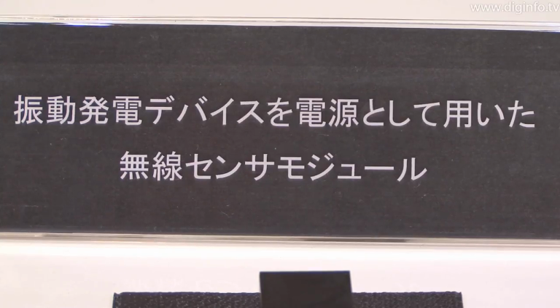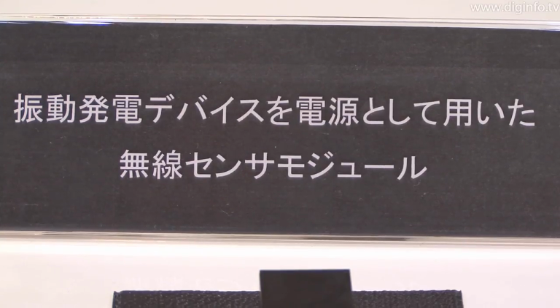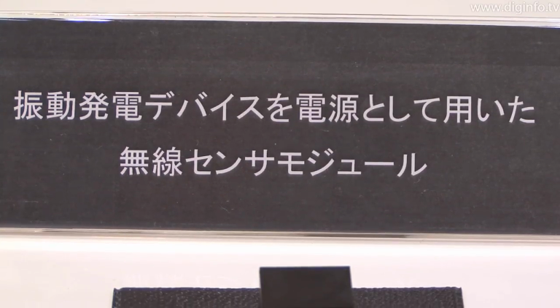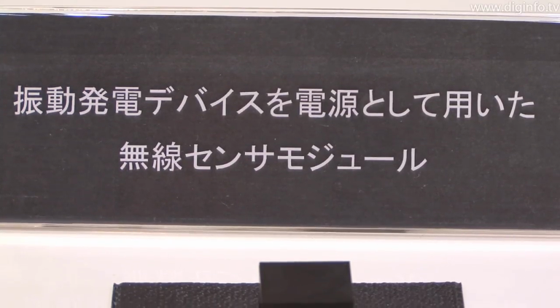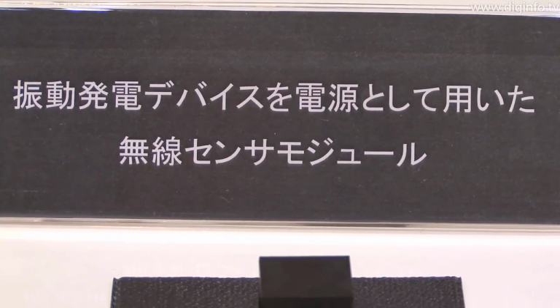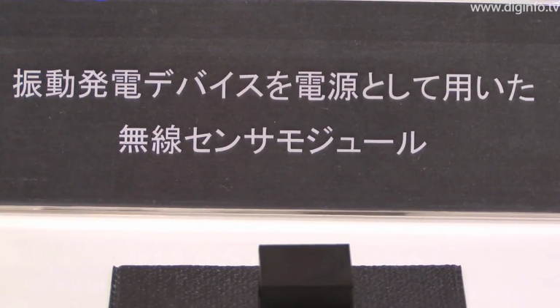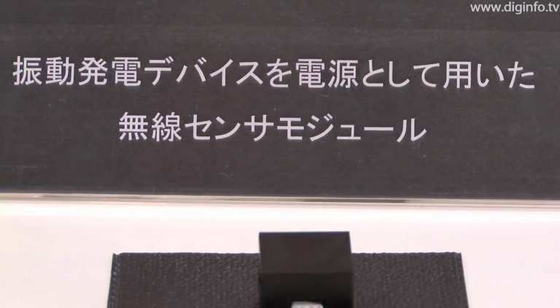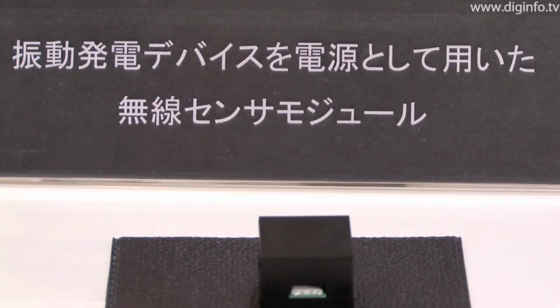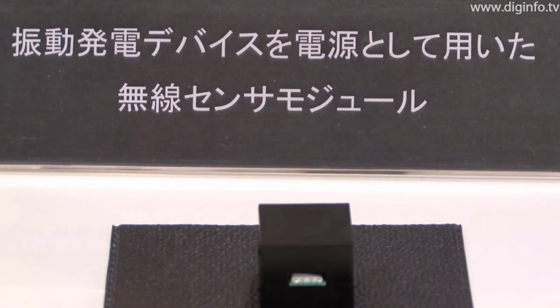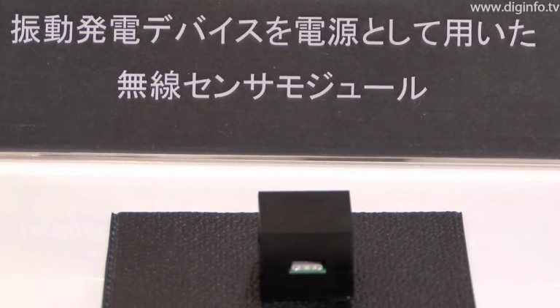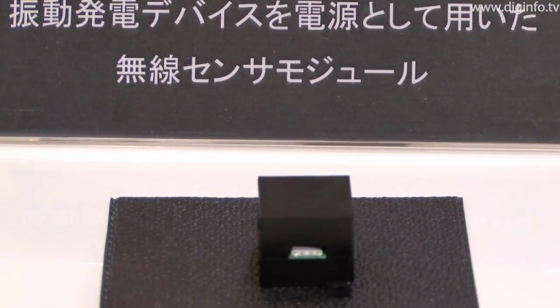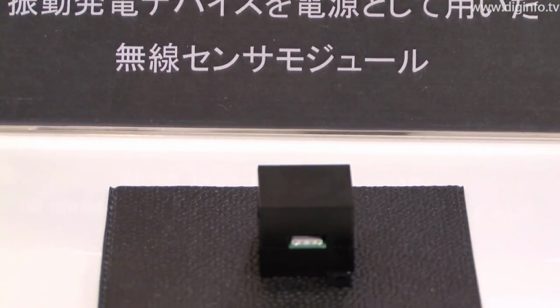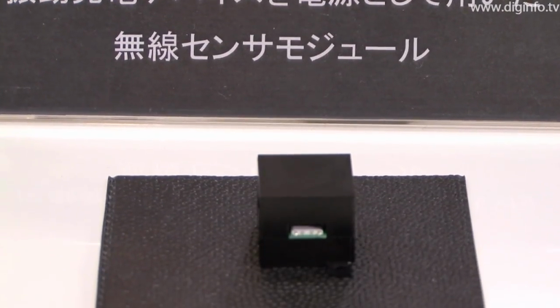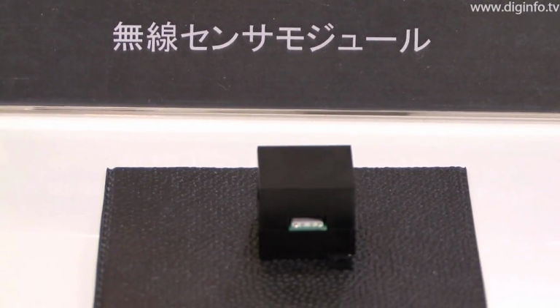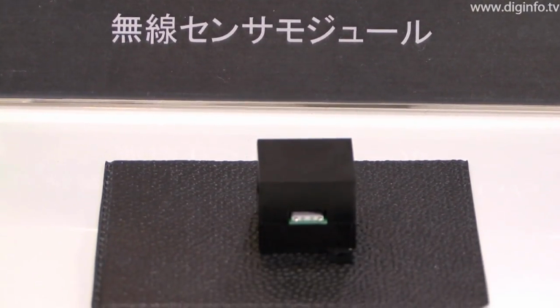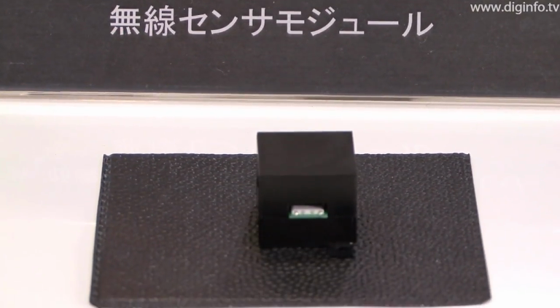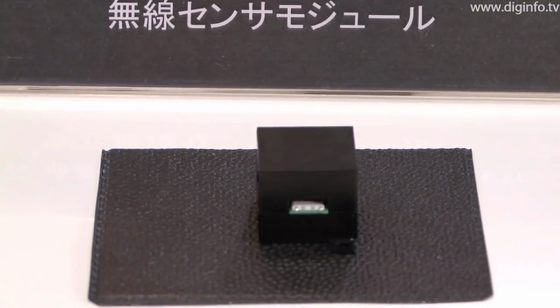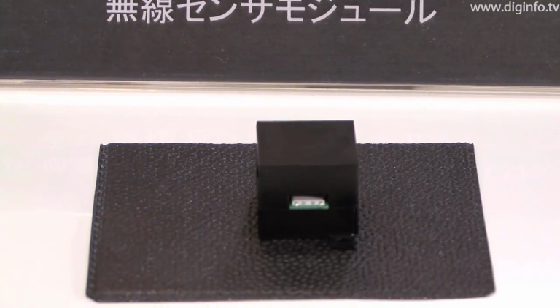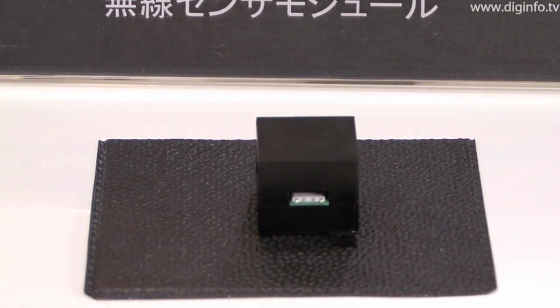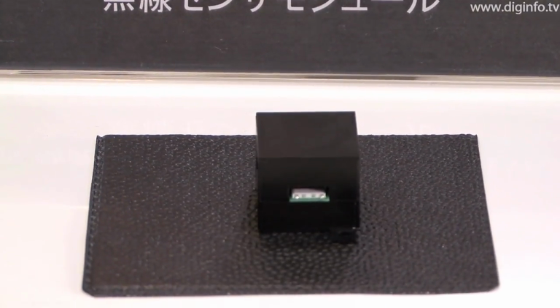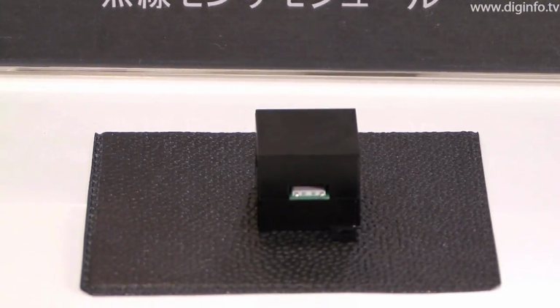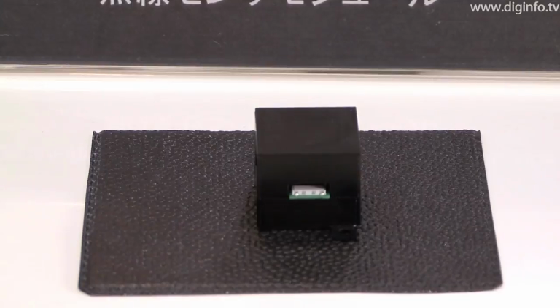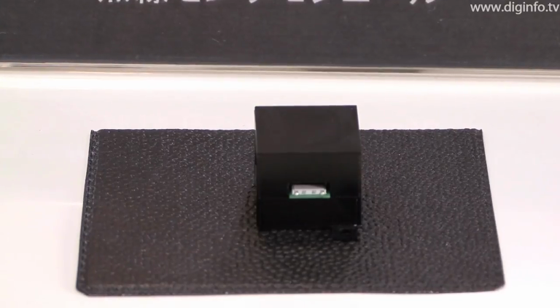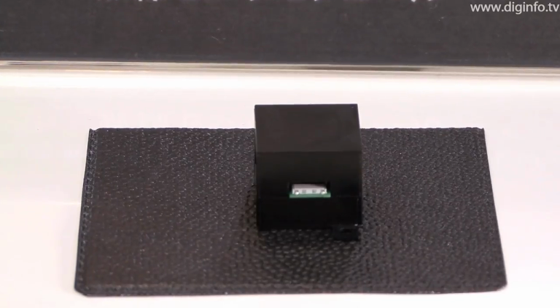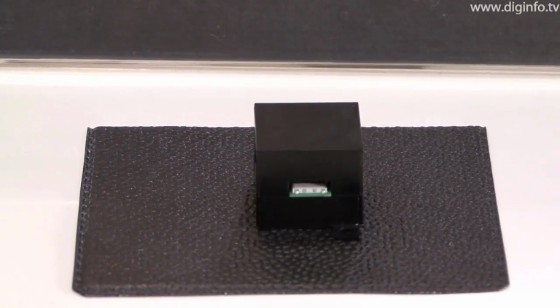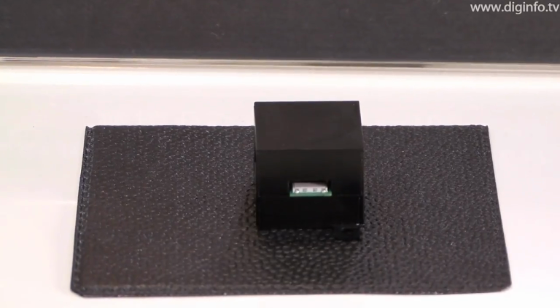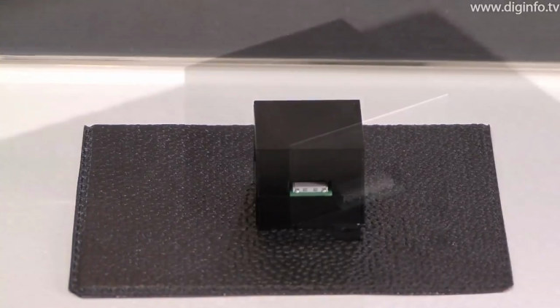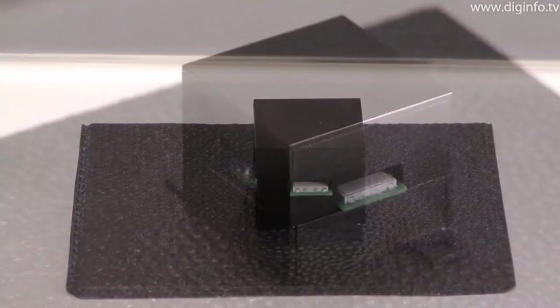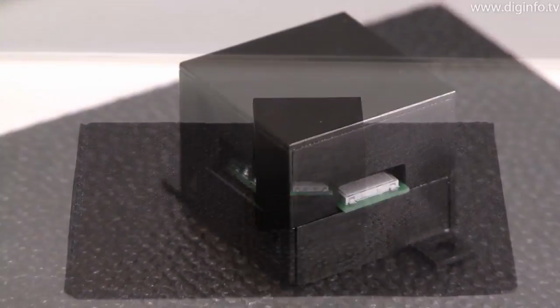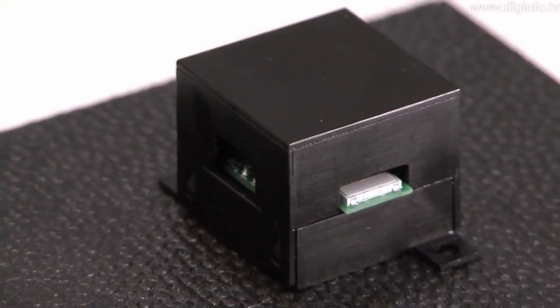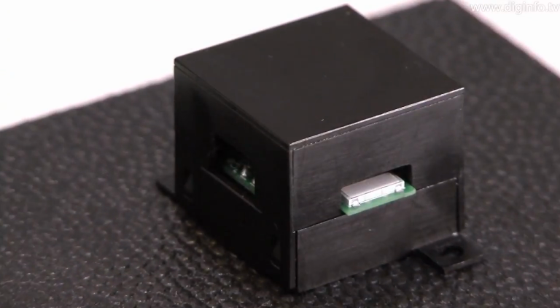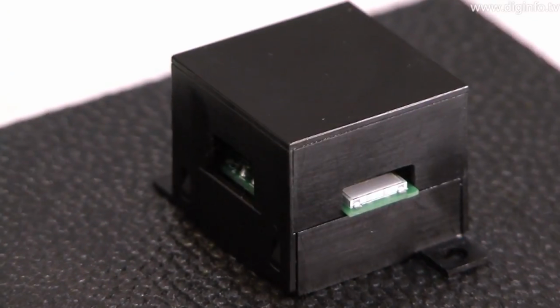This device has been used successfully to run actual sensor modules.